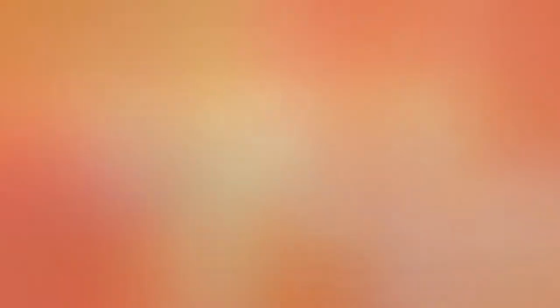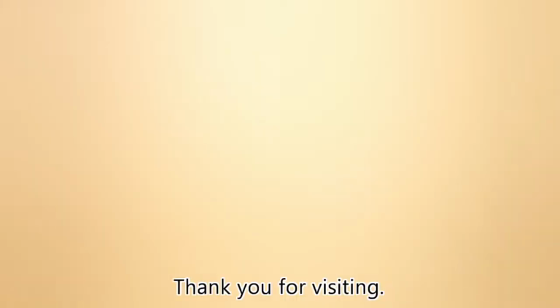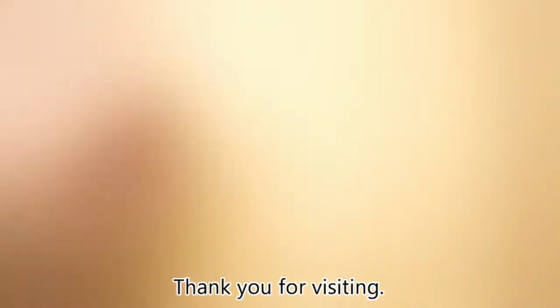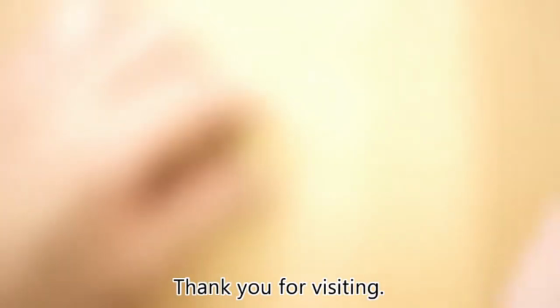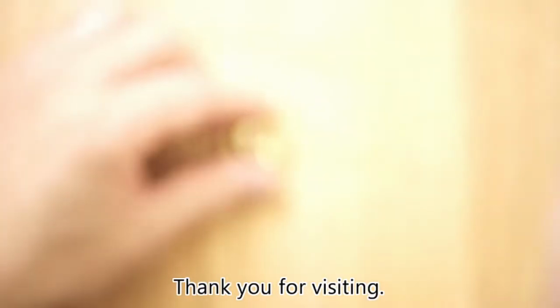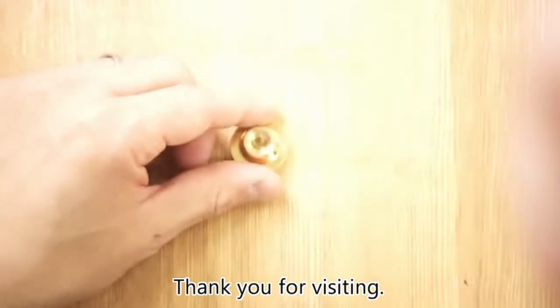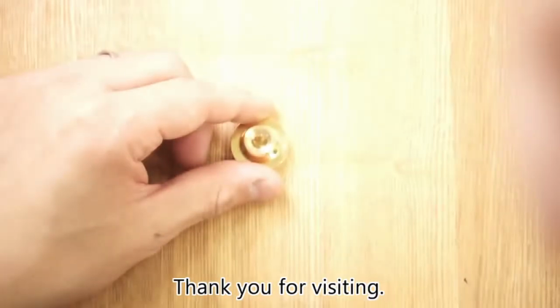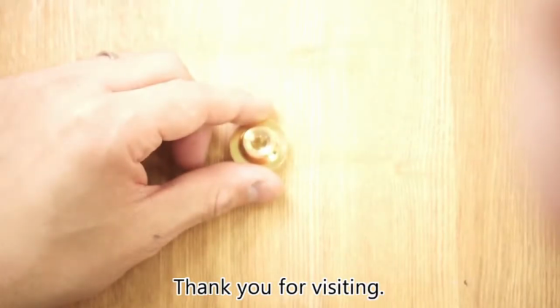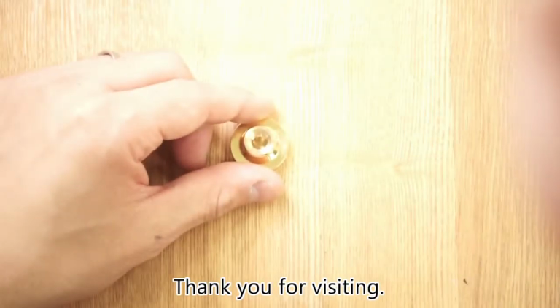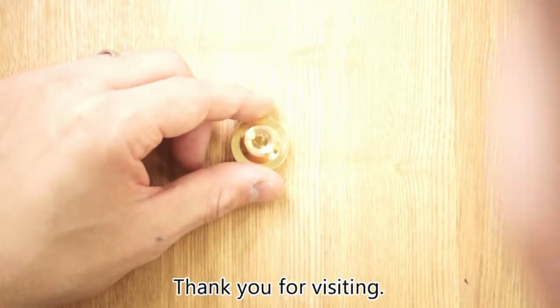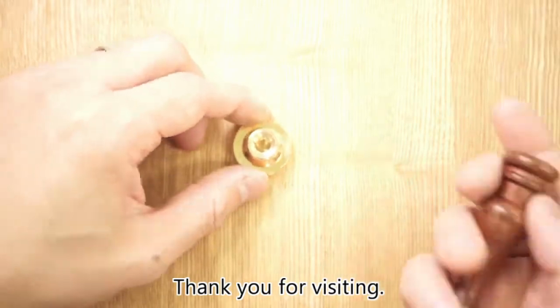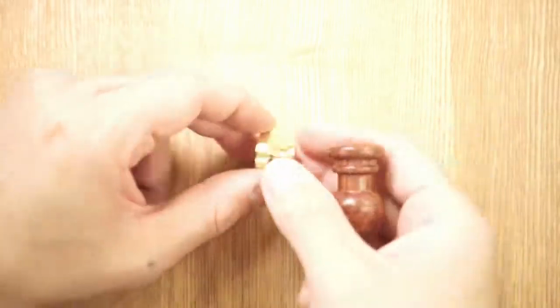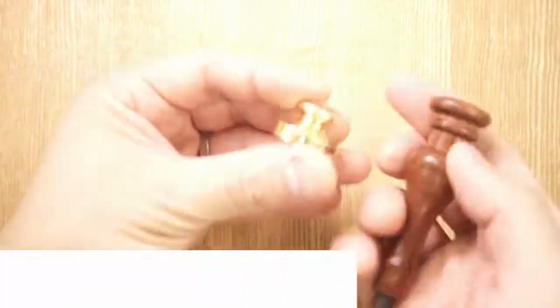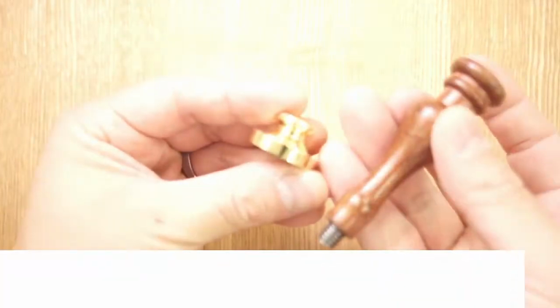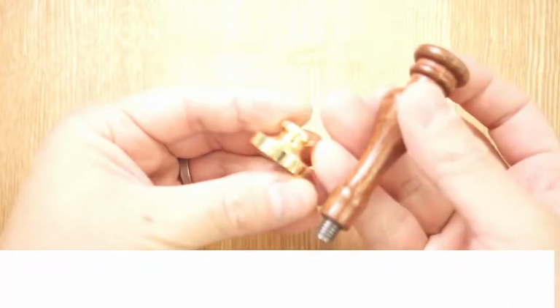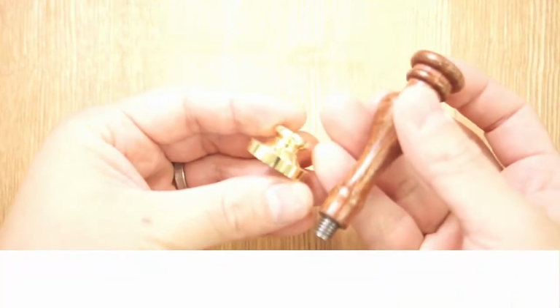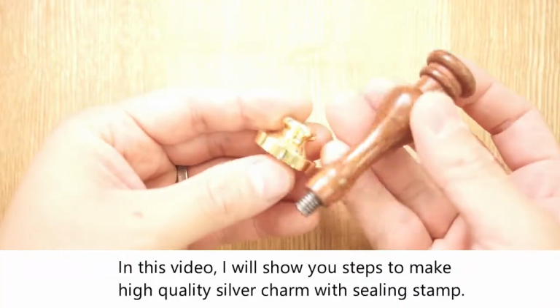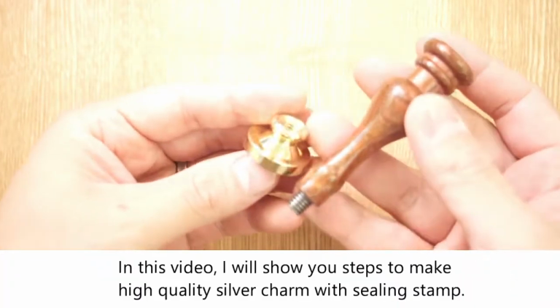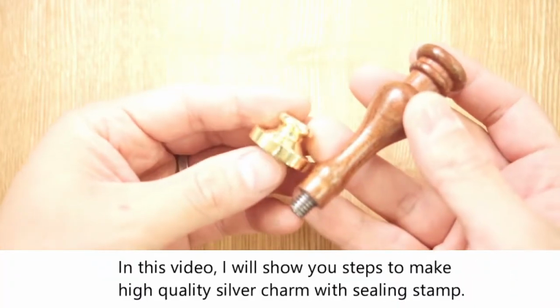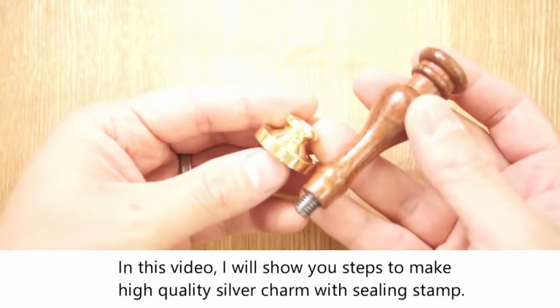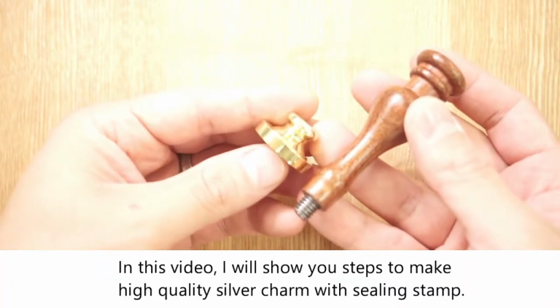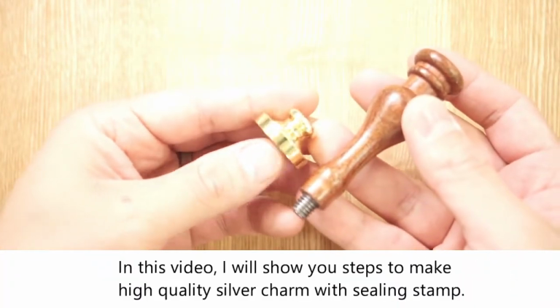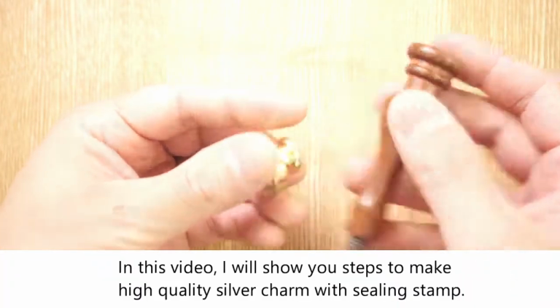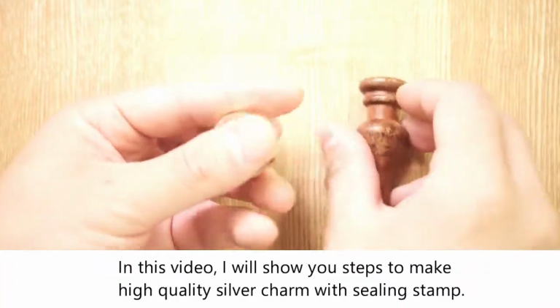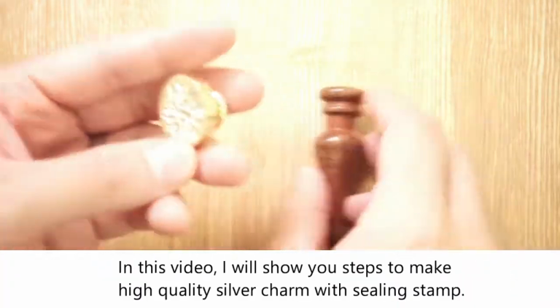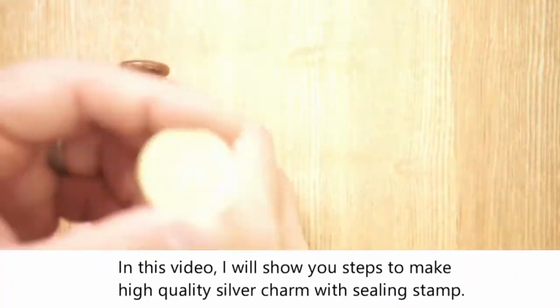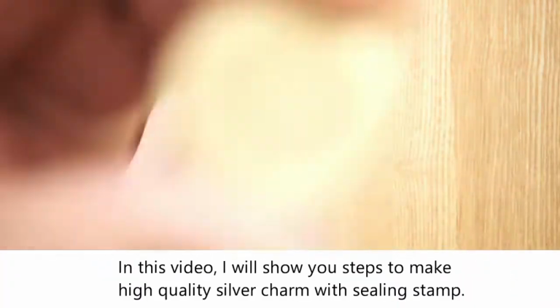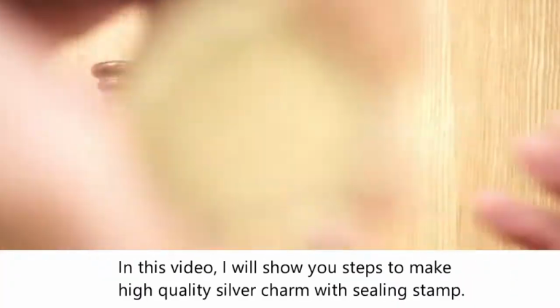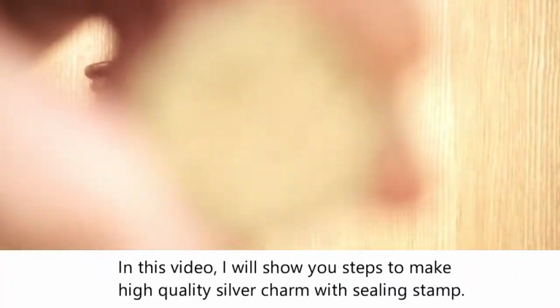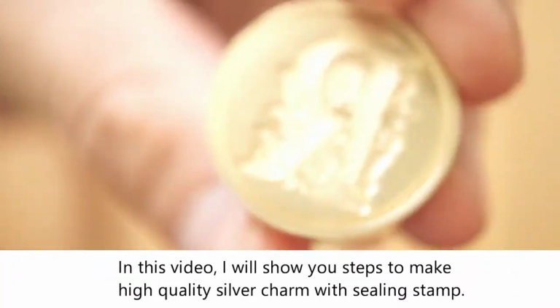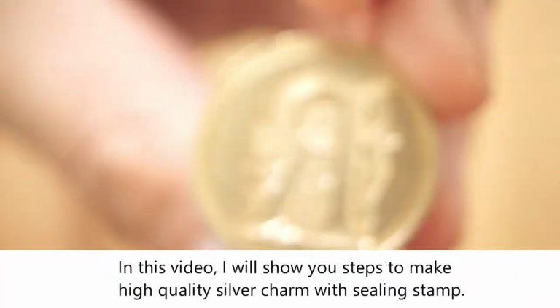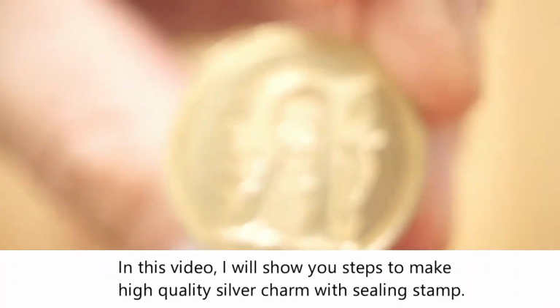Thank you for visiting. In this video, I will show you steps to make a high quality silver charm with a sealing stamp.